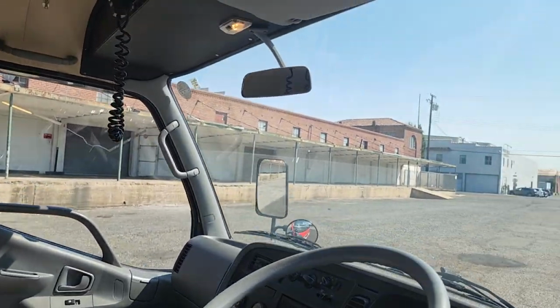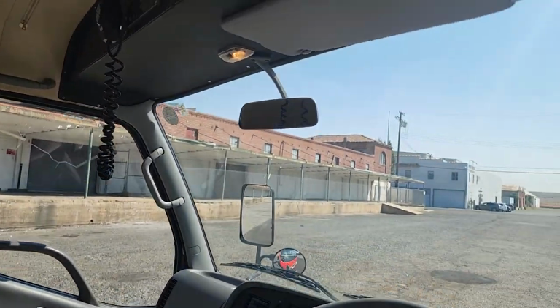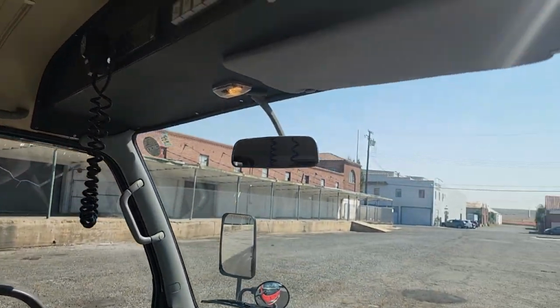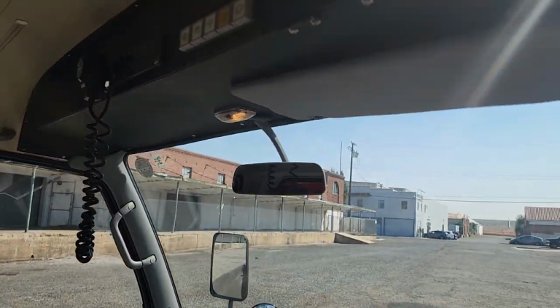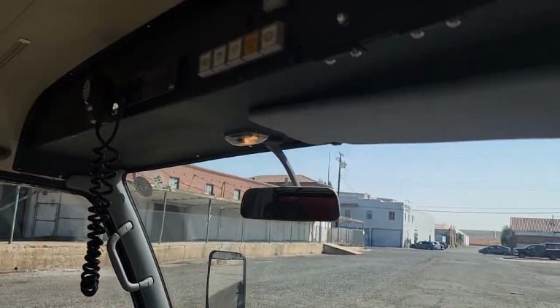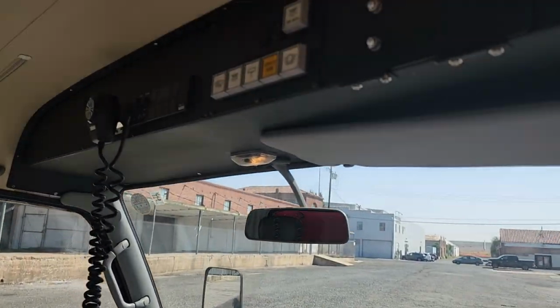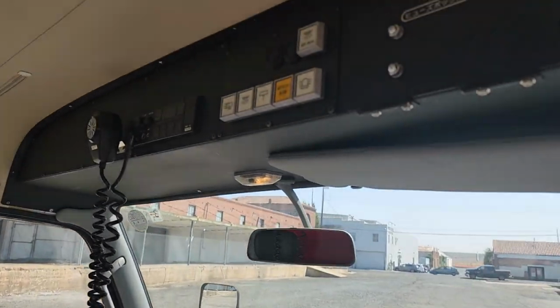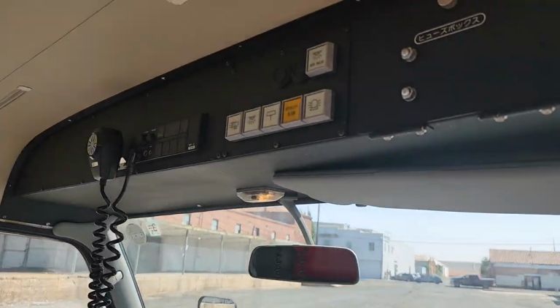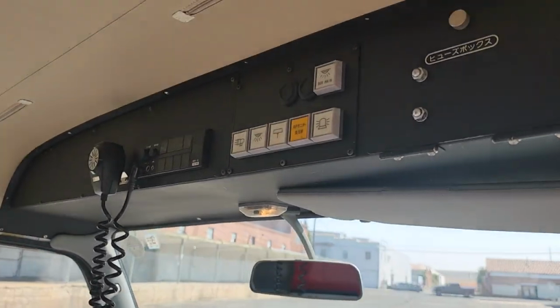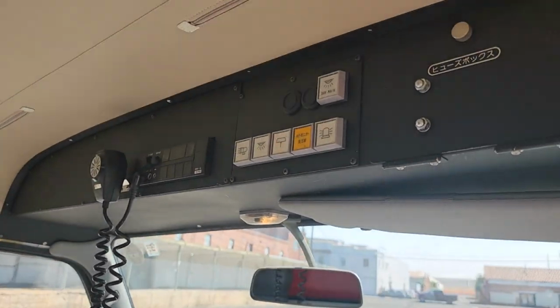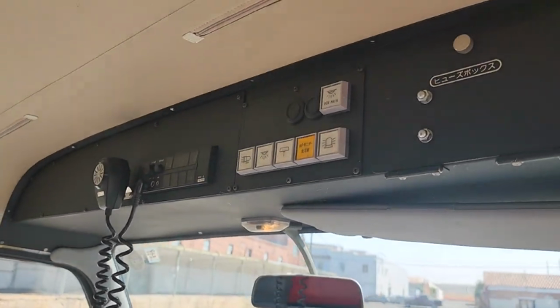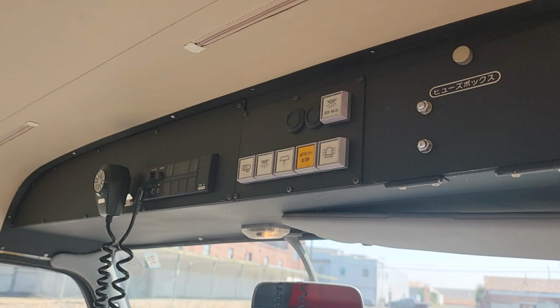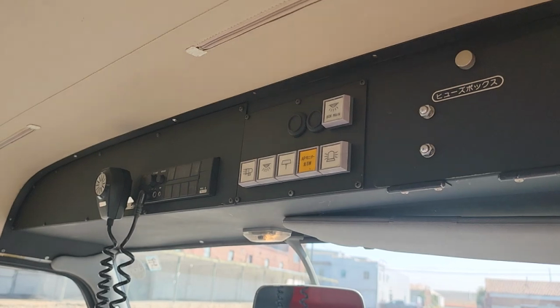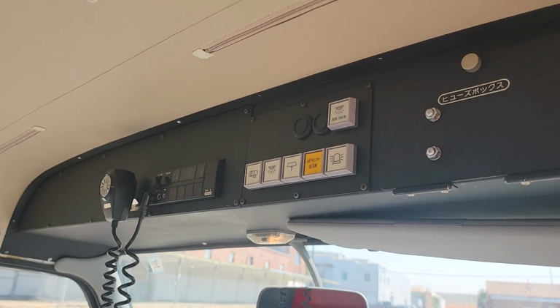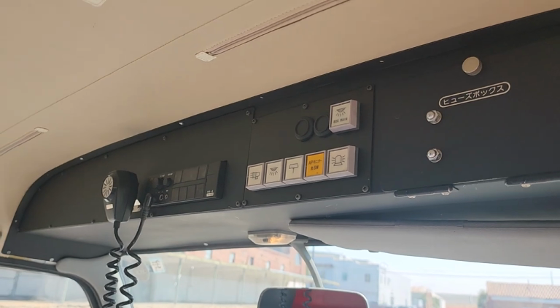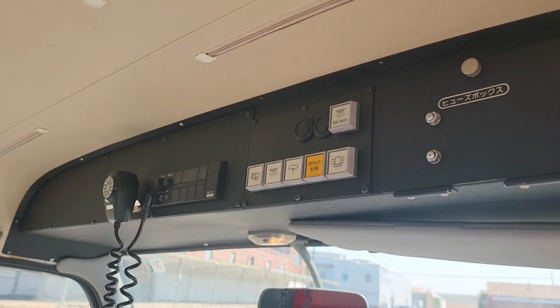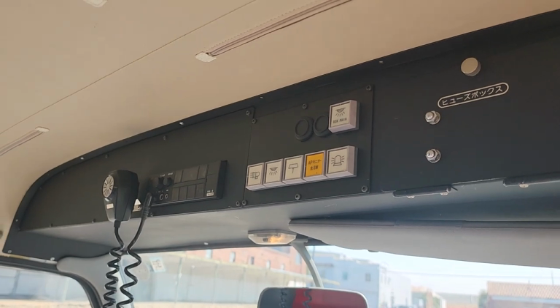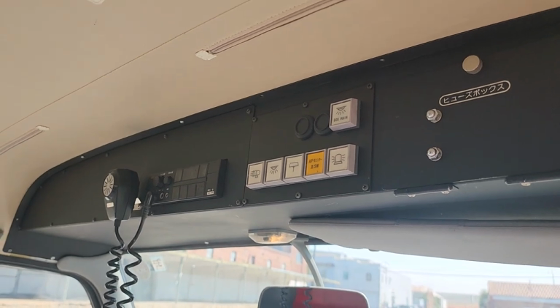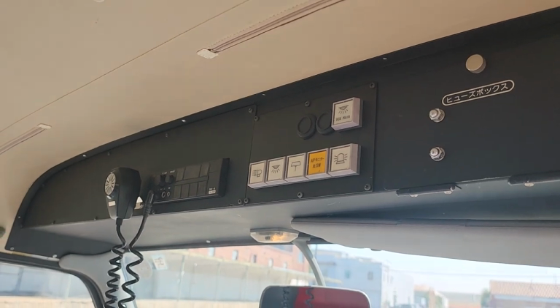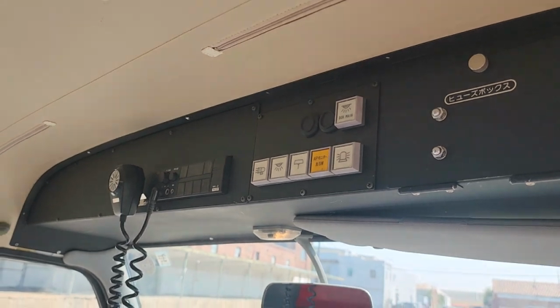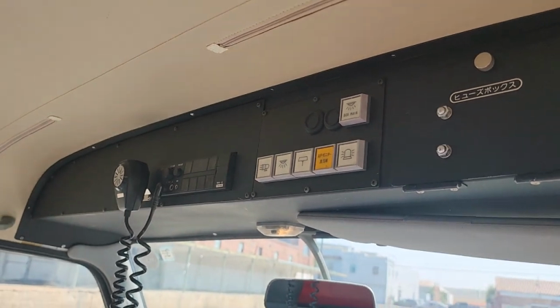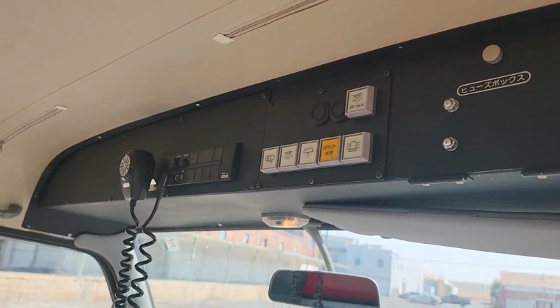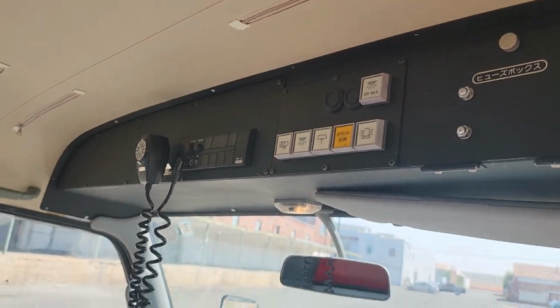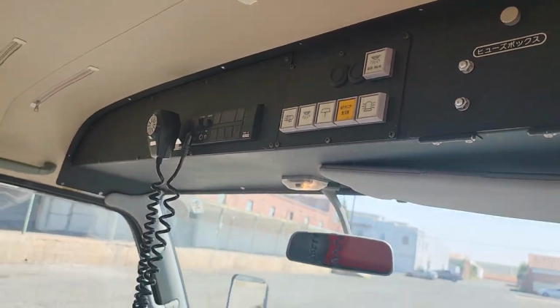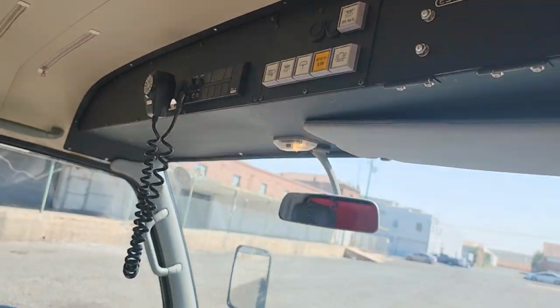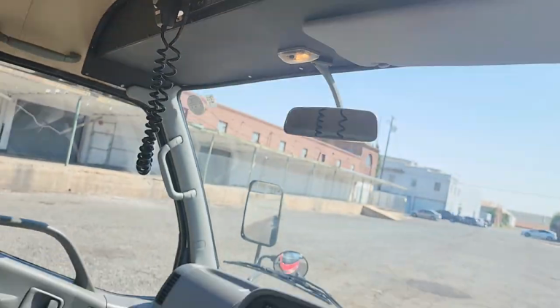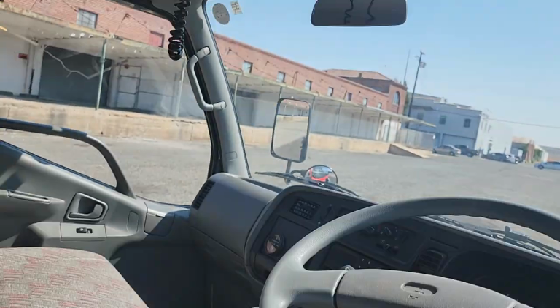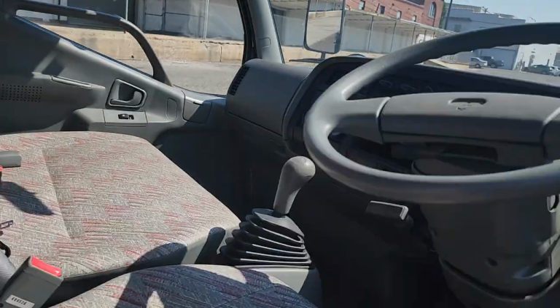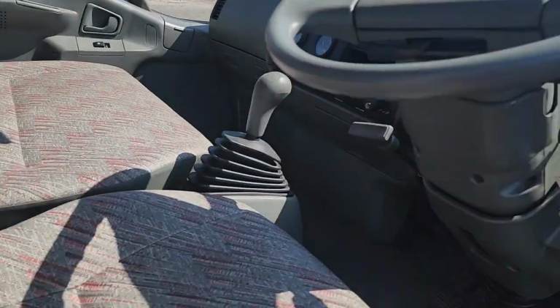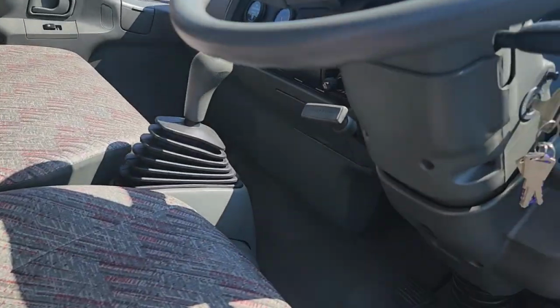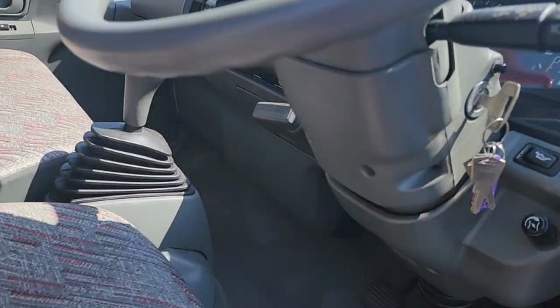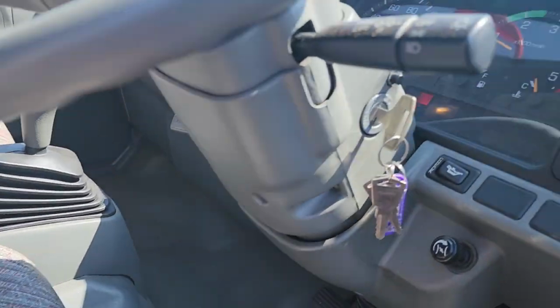Up top those are all your controls for lights and sirens. We'll show those in another video.